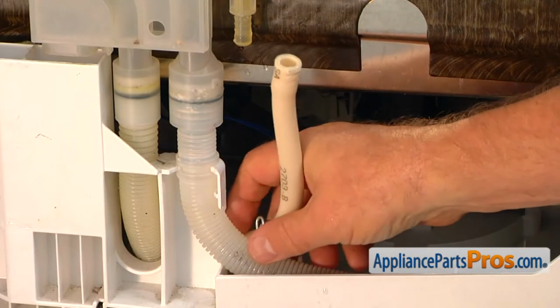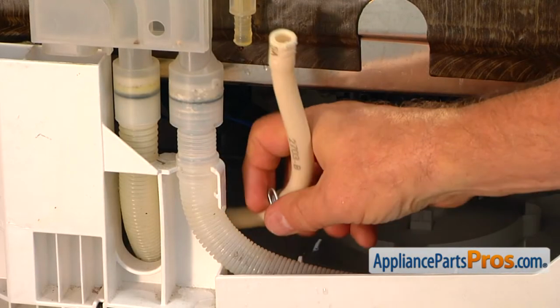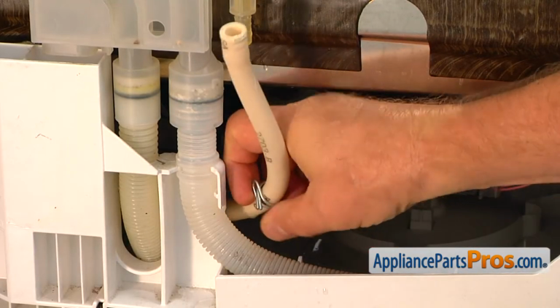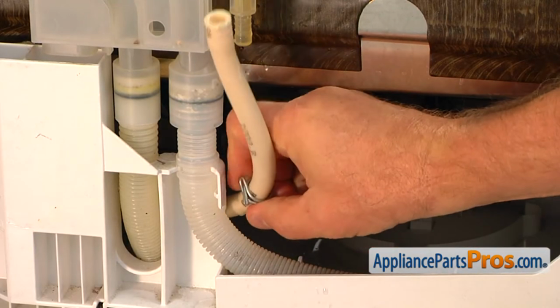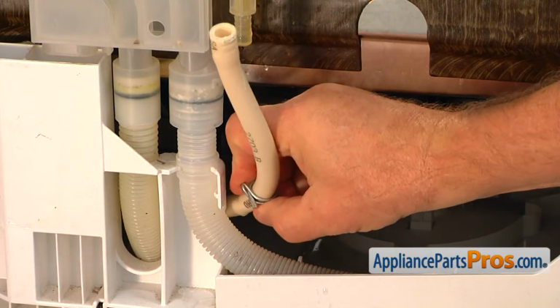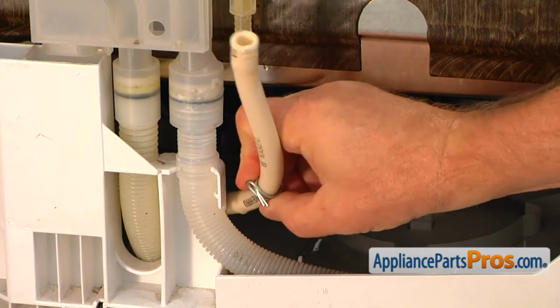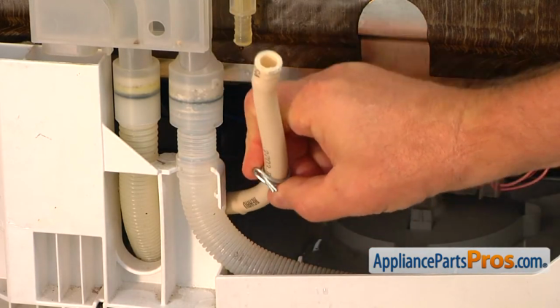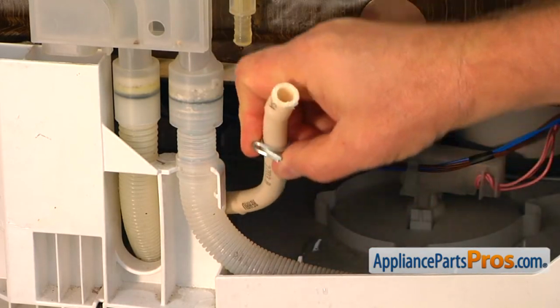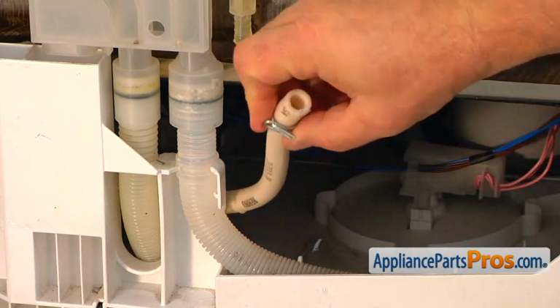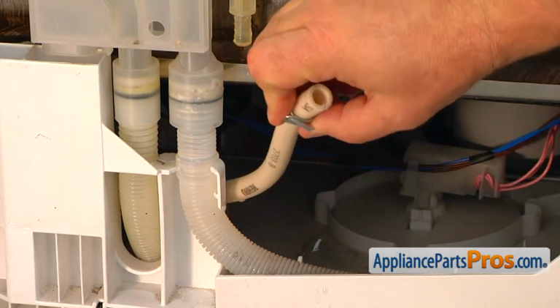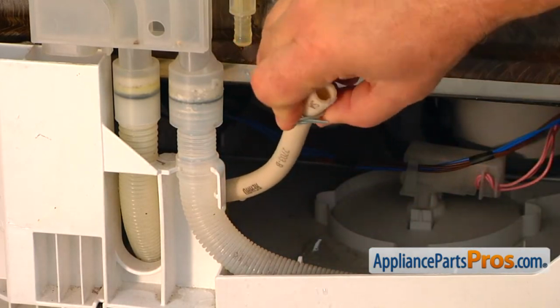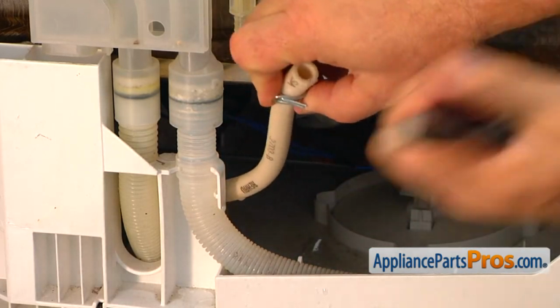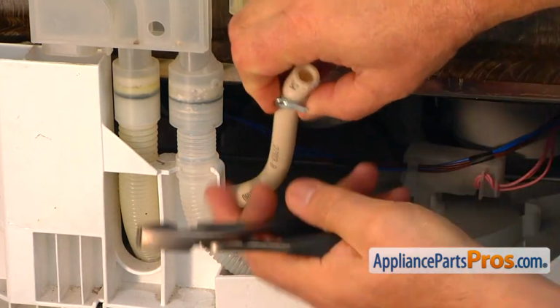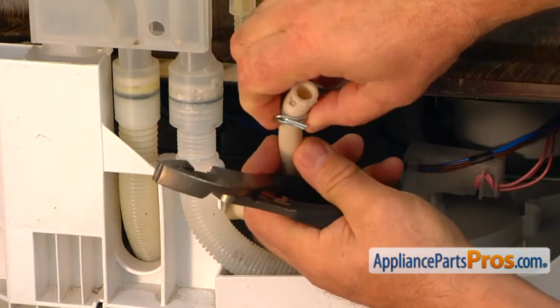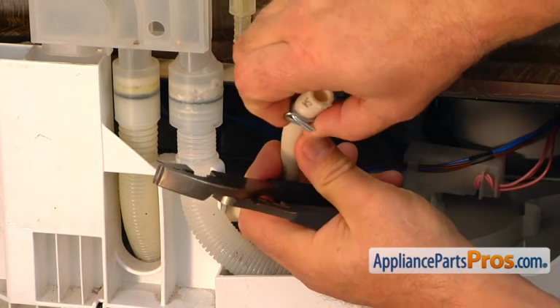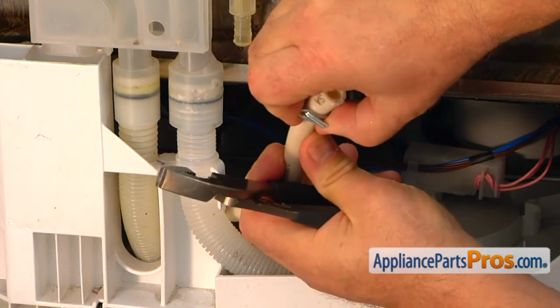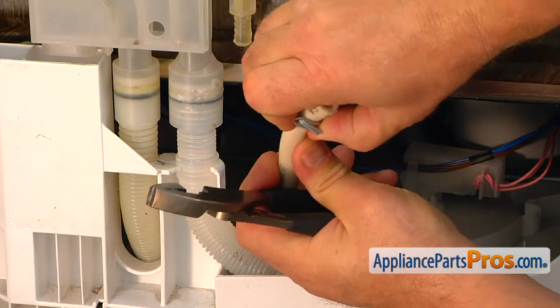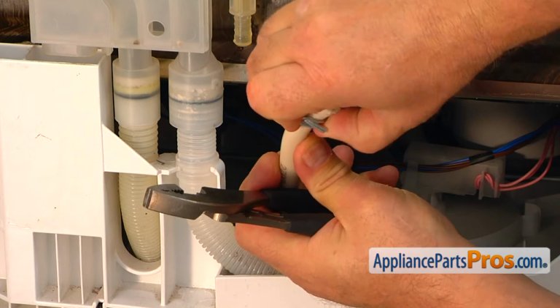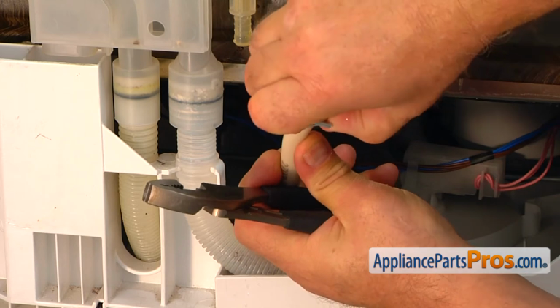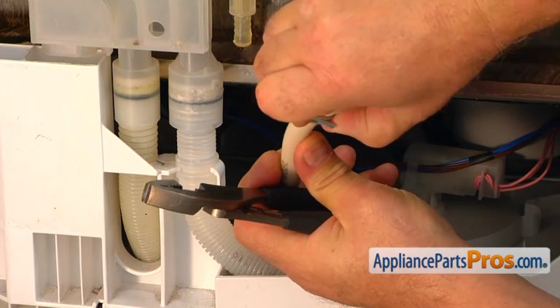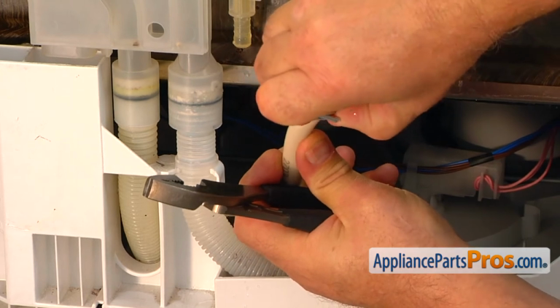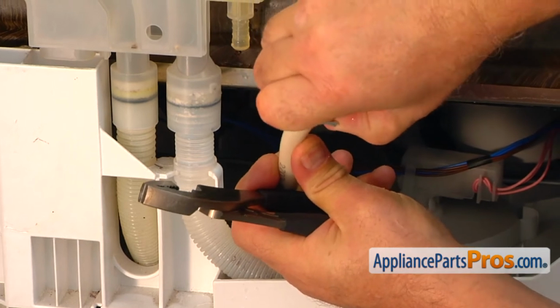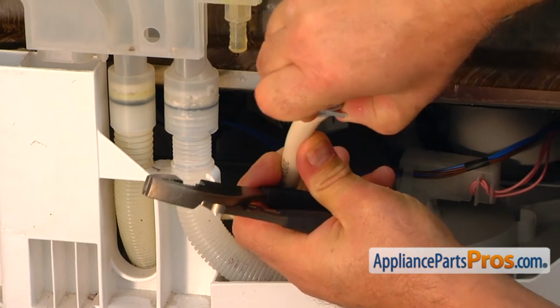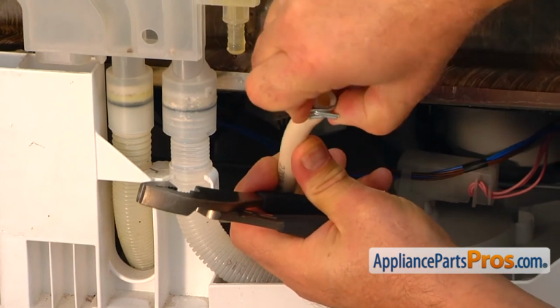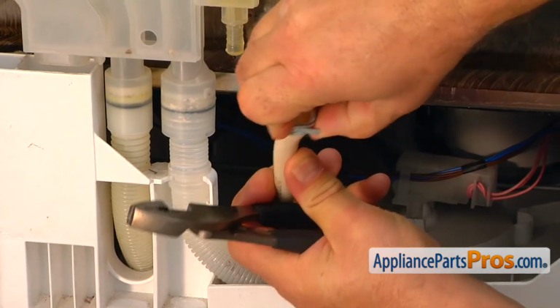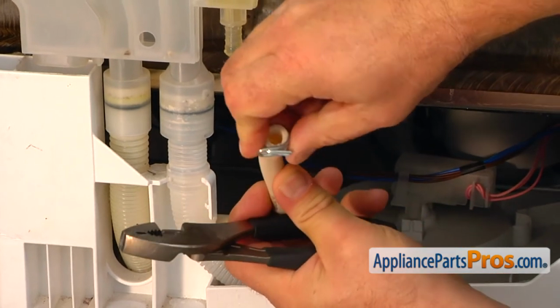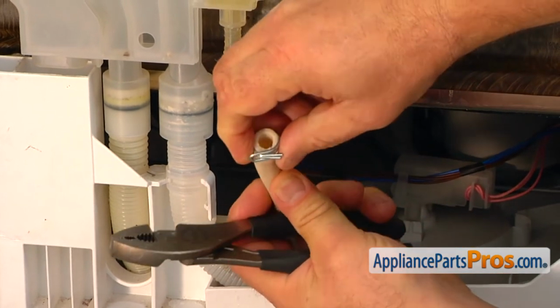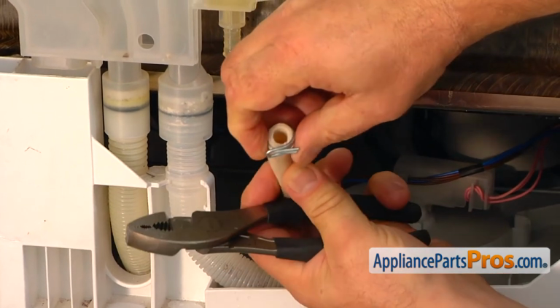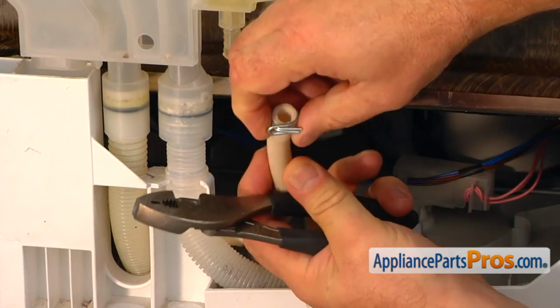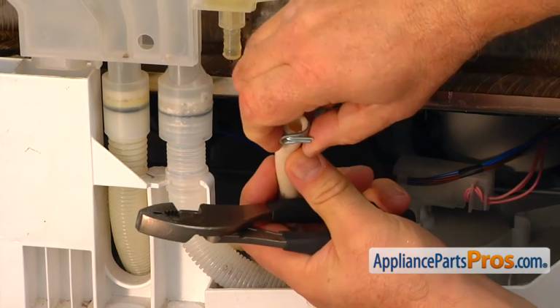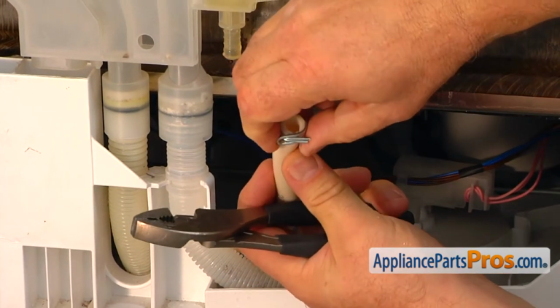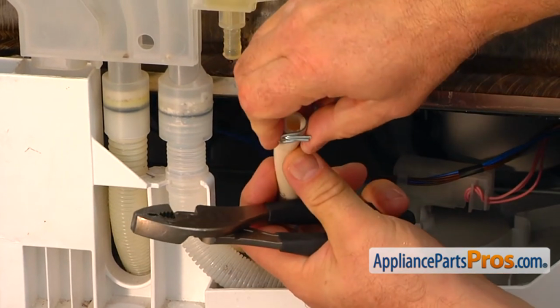Now we need to remove the clamp. Slide it up as far as we can — we don't need the wind pliers.